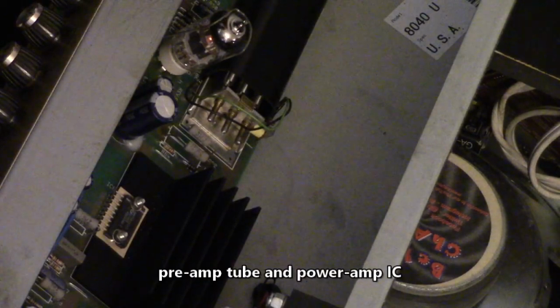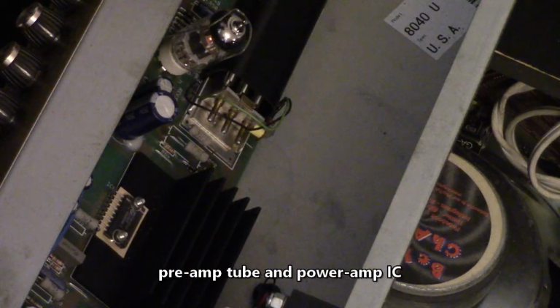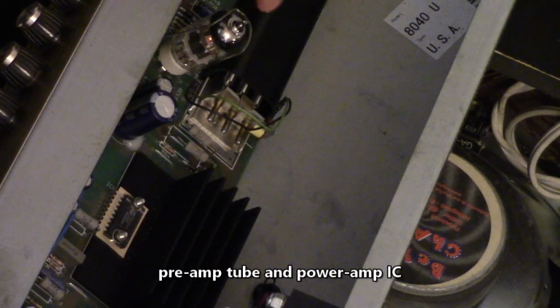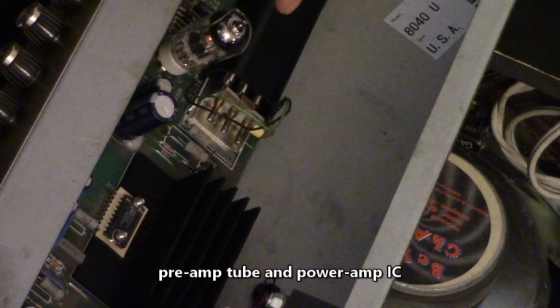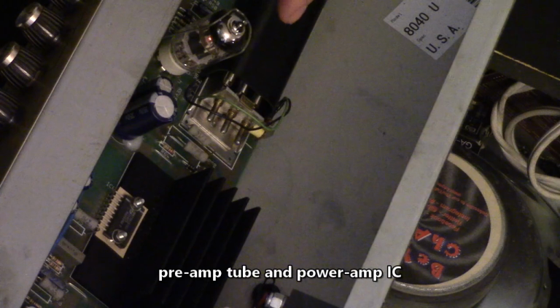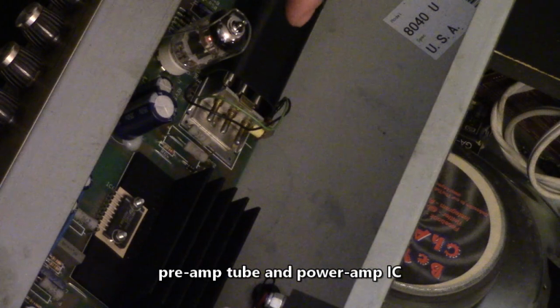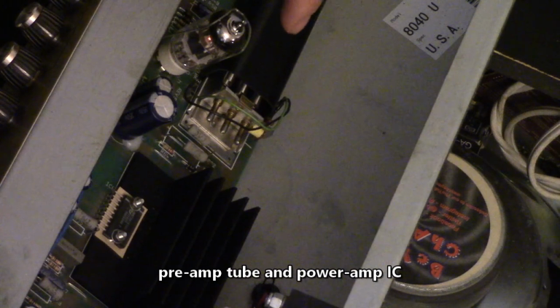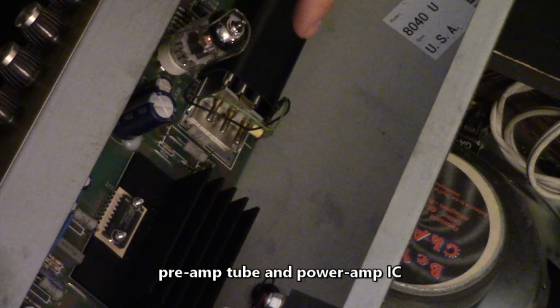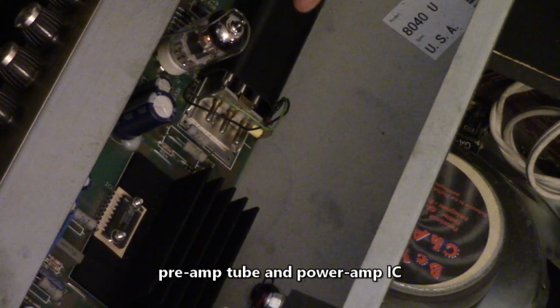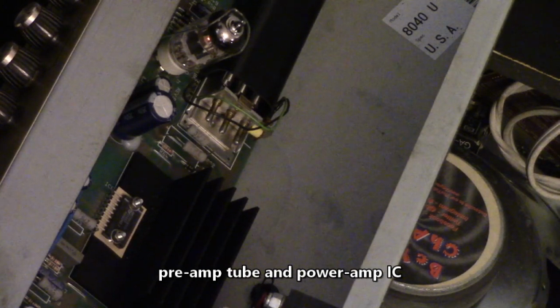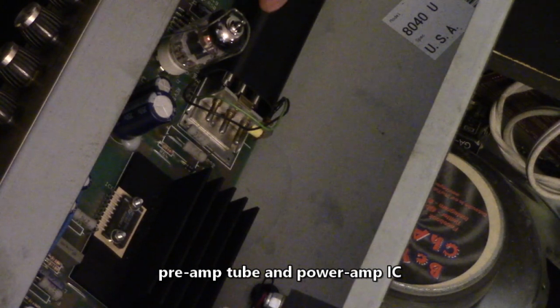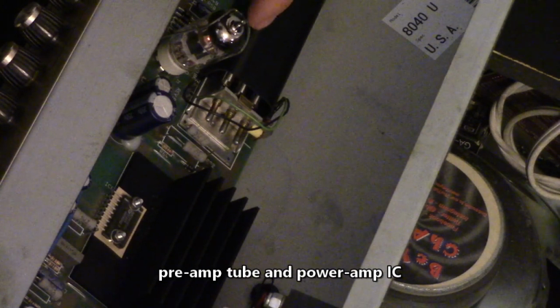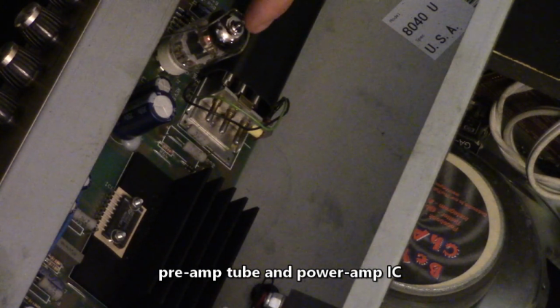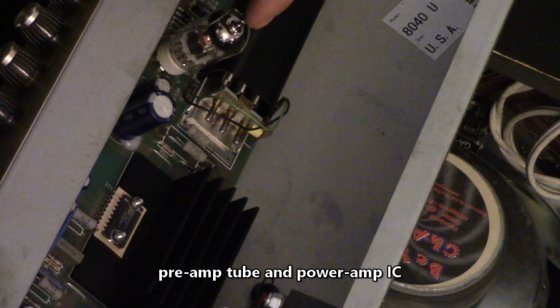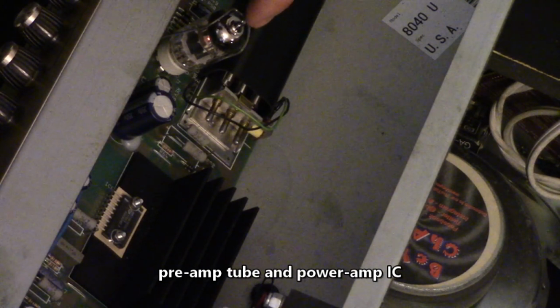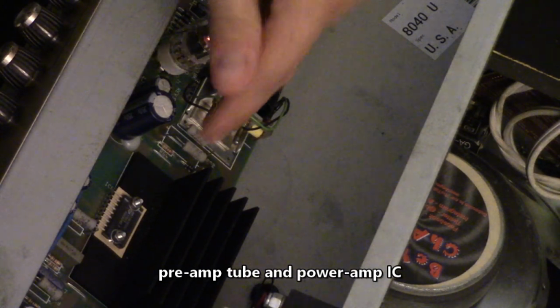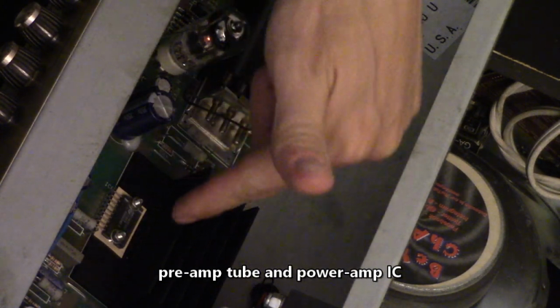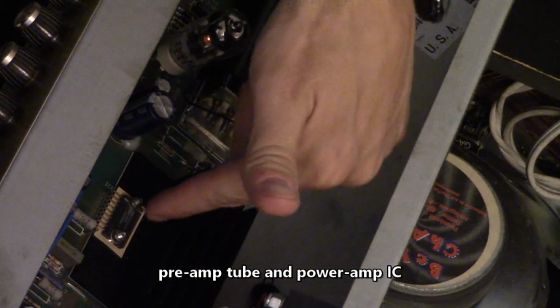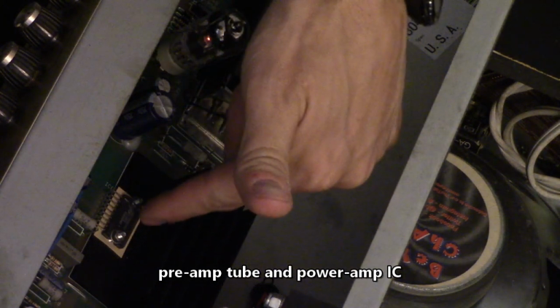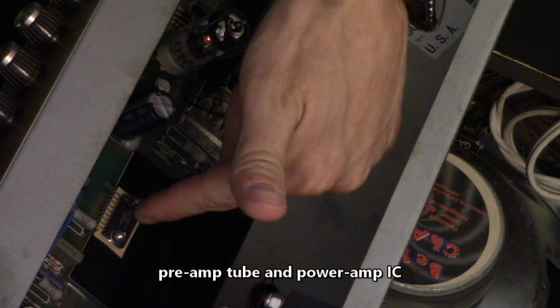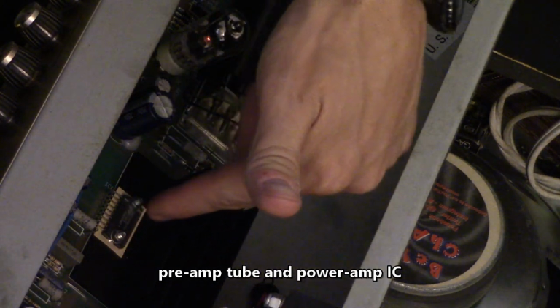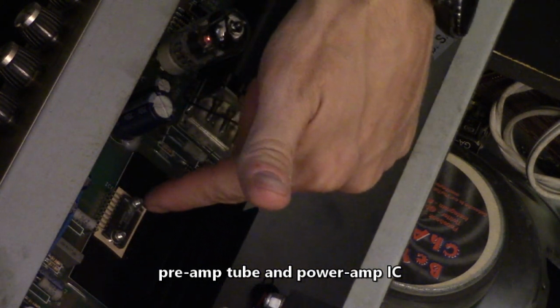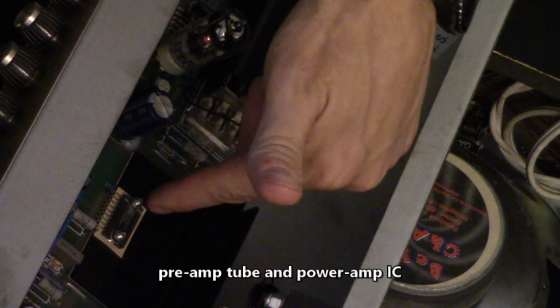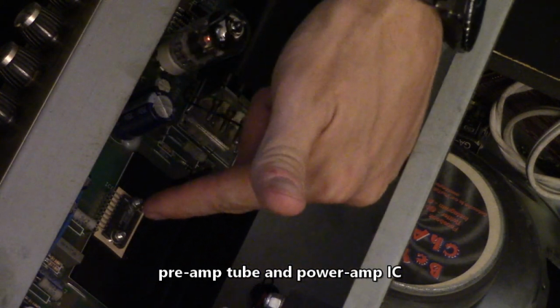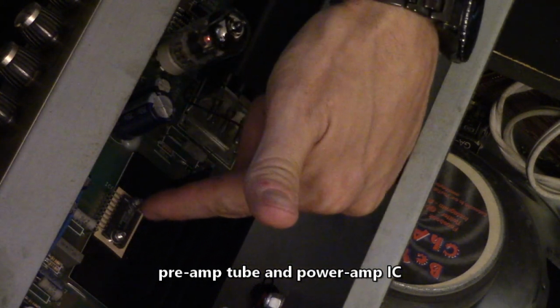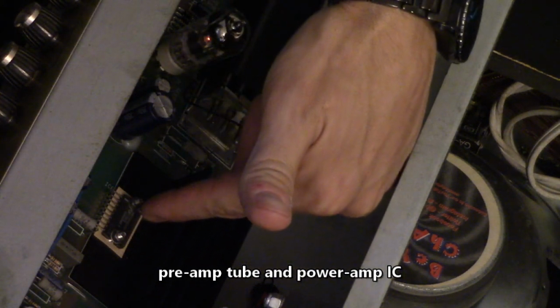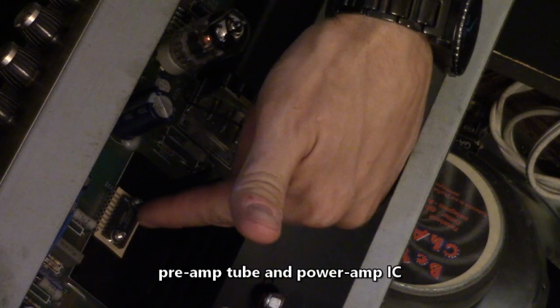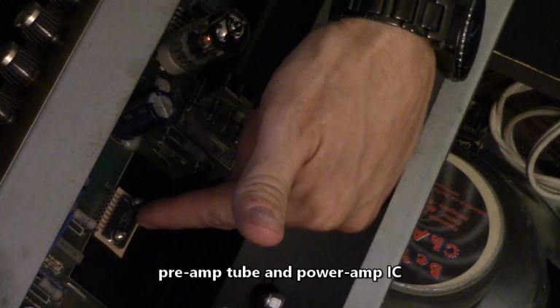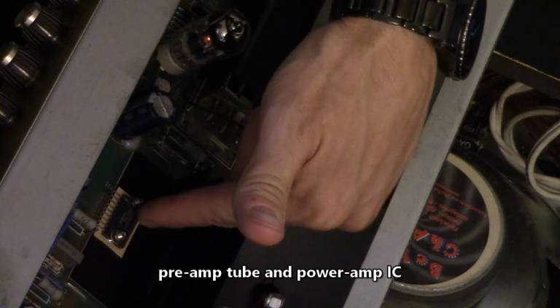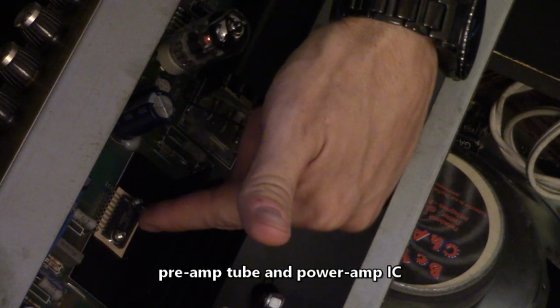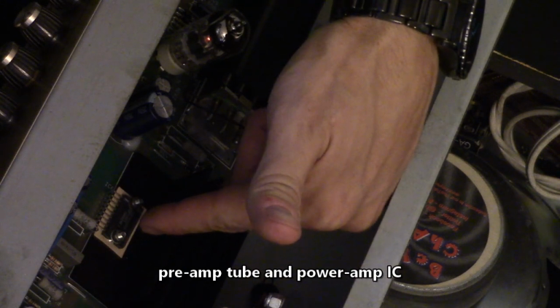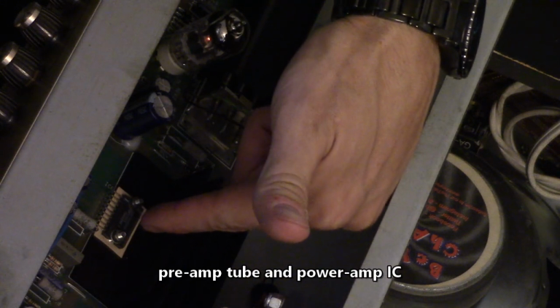This right here is the preamp tube and this right here is the amplifier chip.